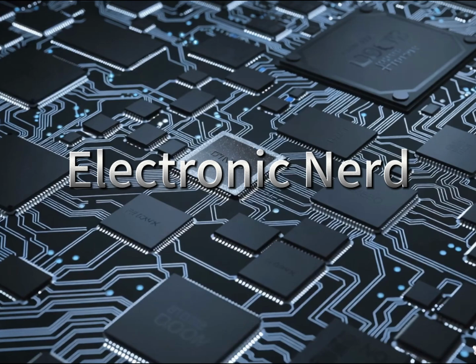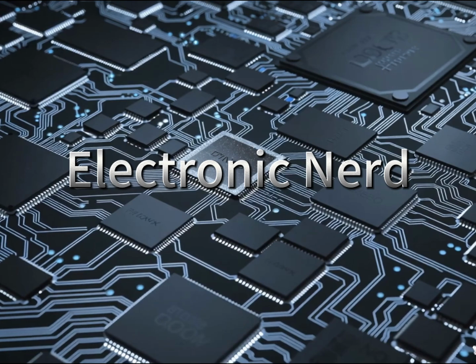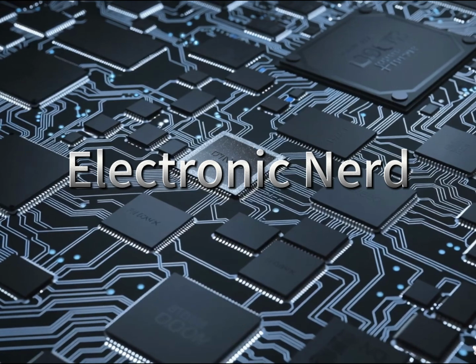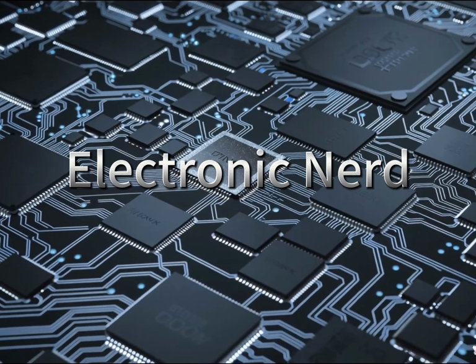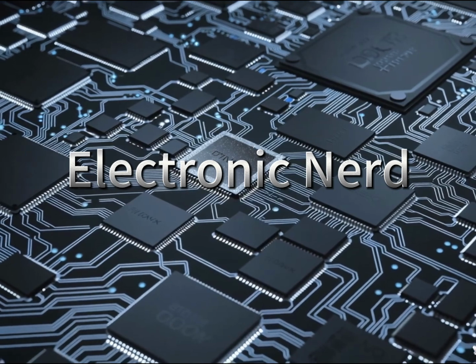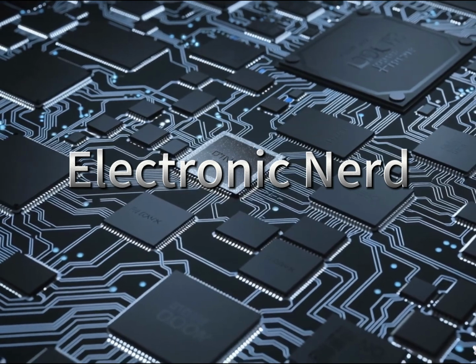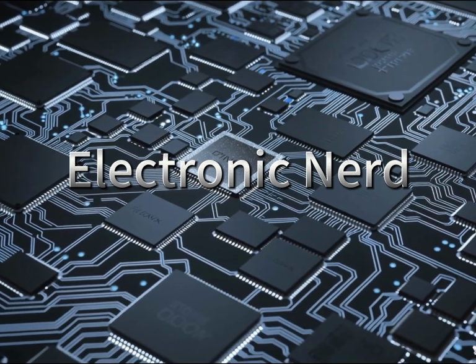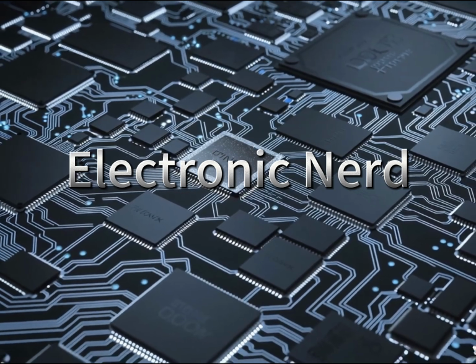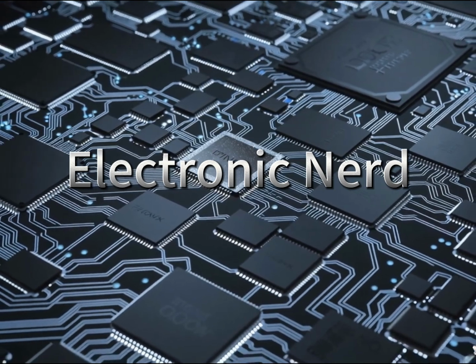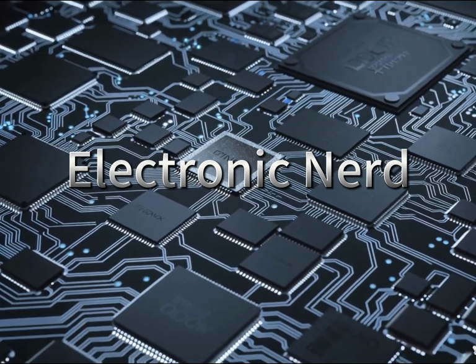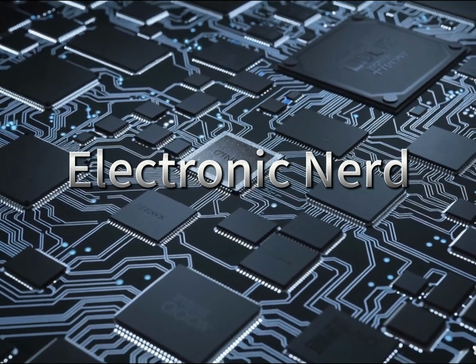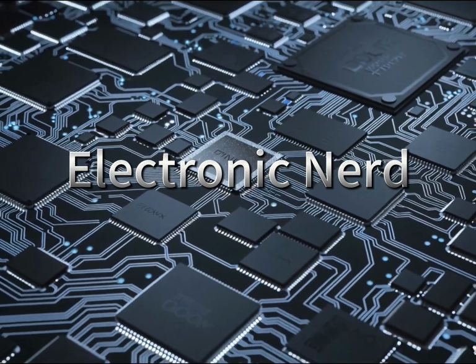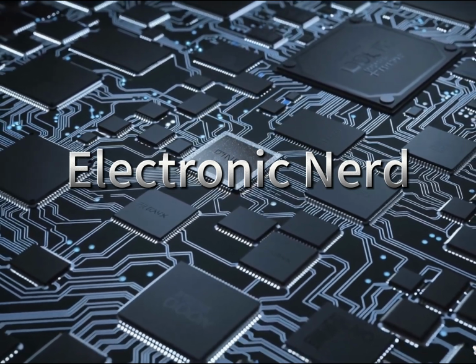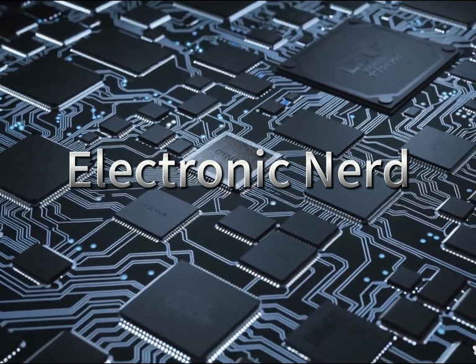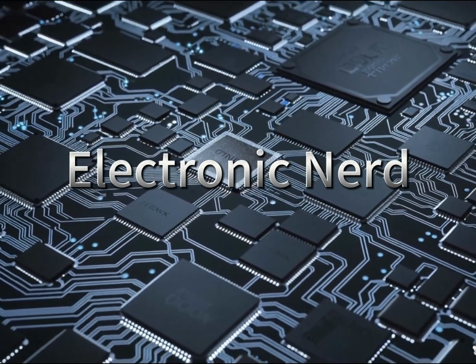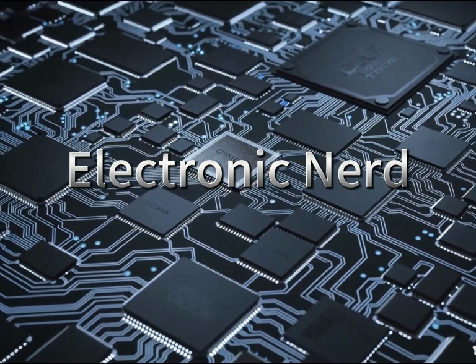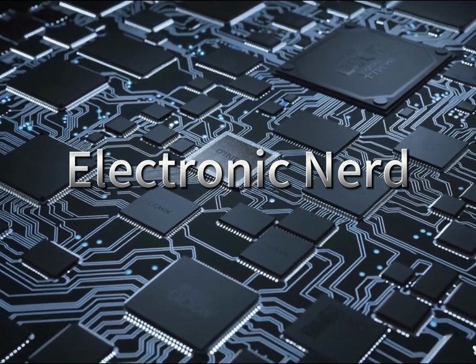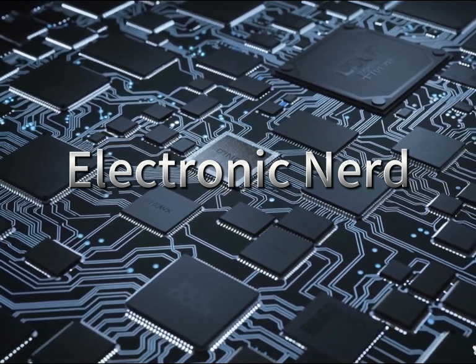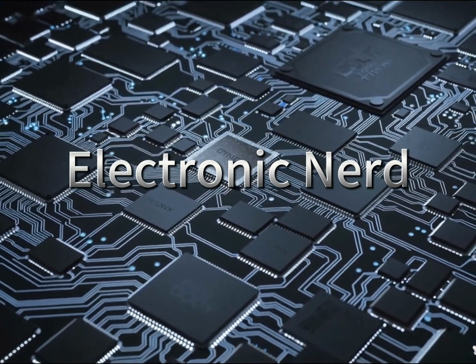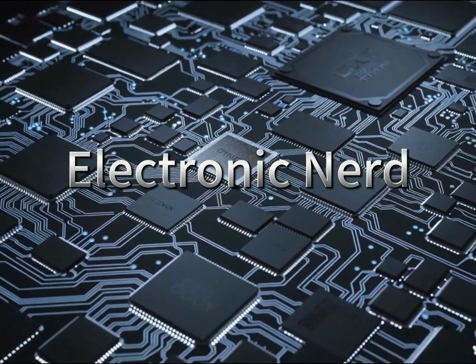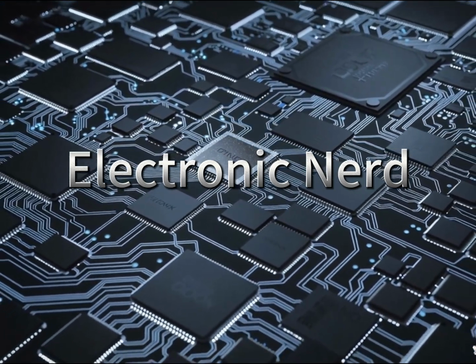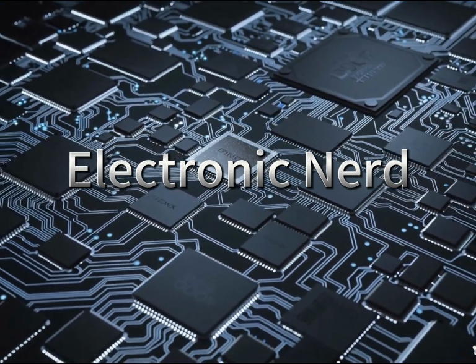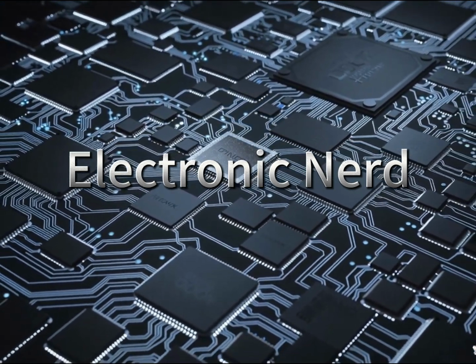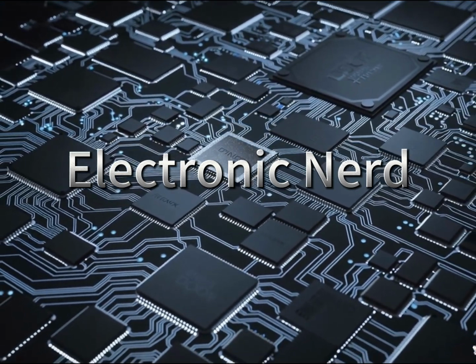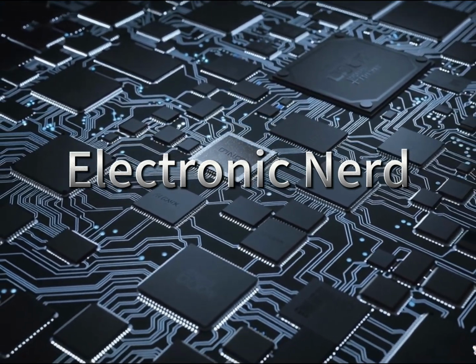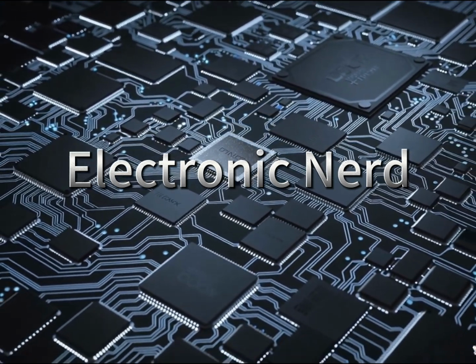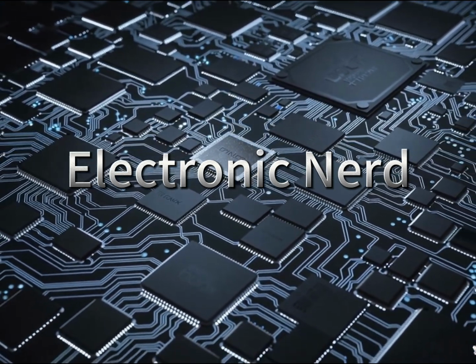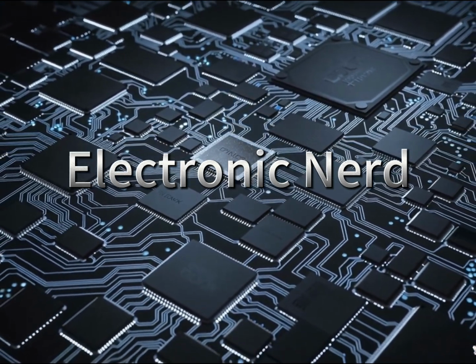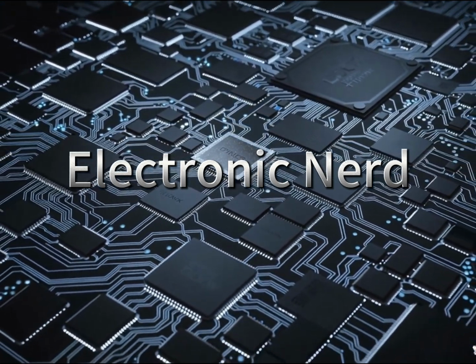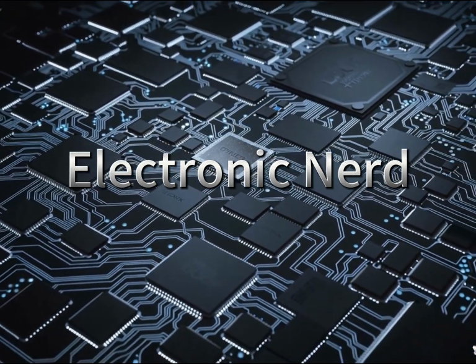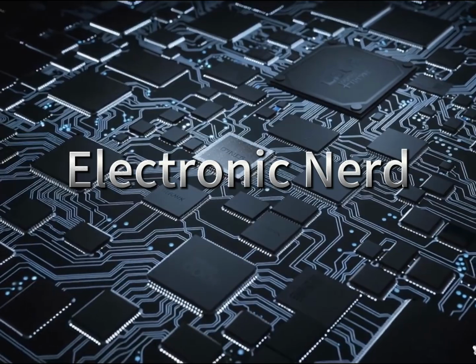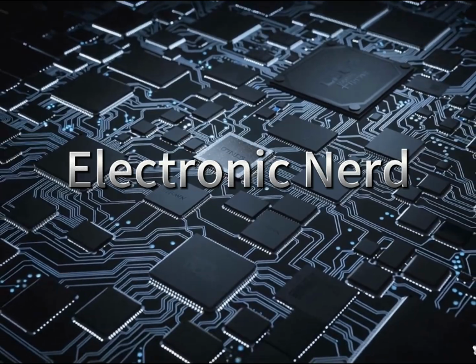Hey everyone, welcome to Electronic Nerd. Let's learn, make, hack electronics.